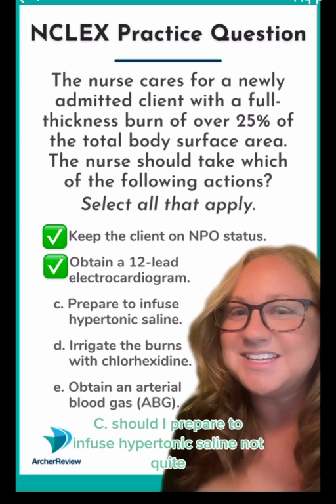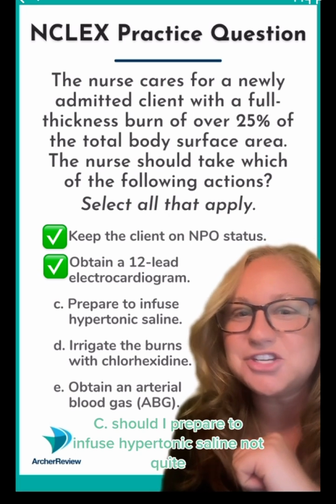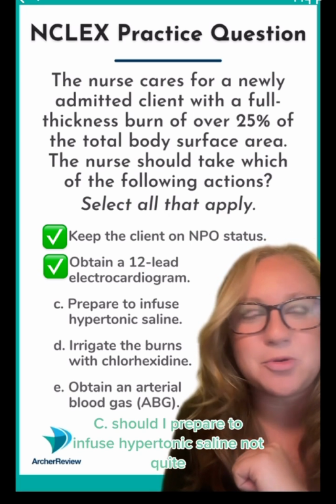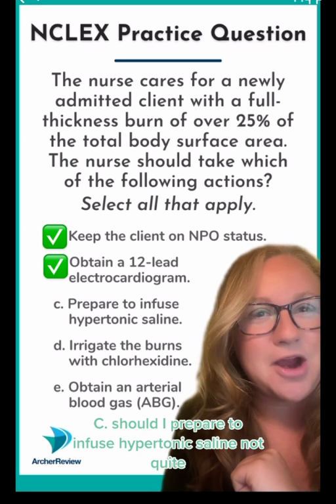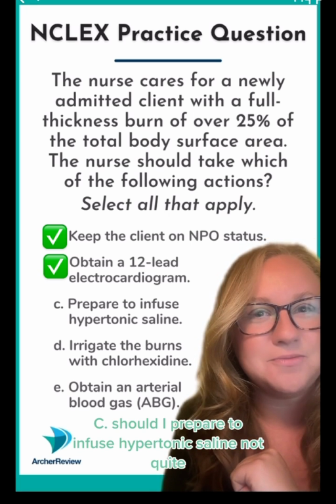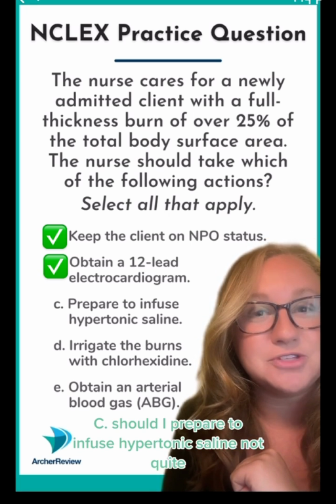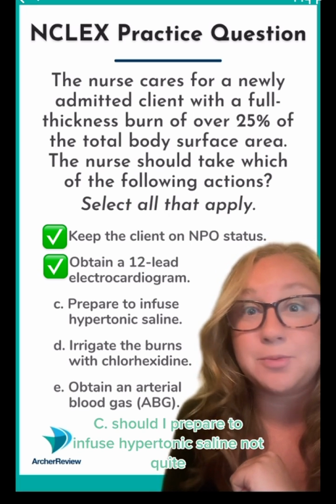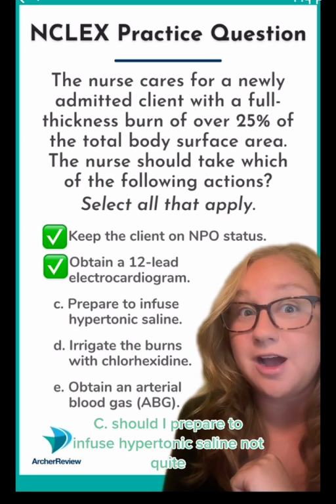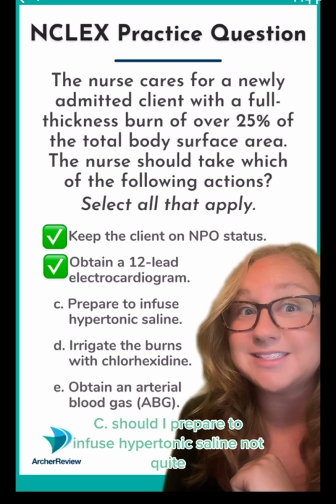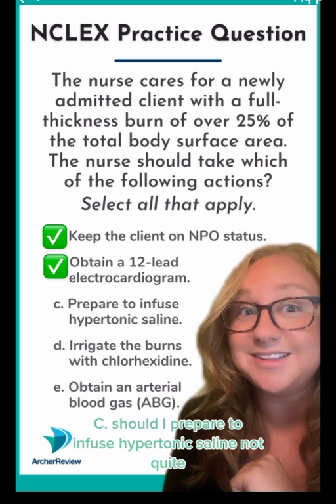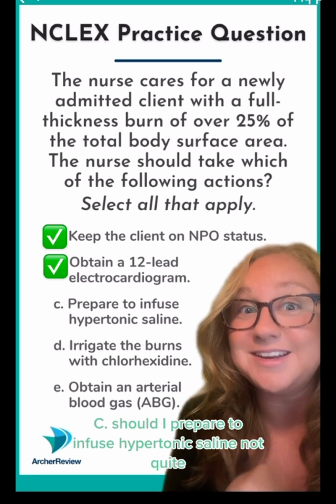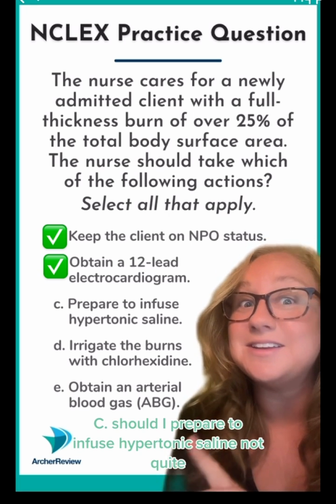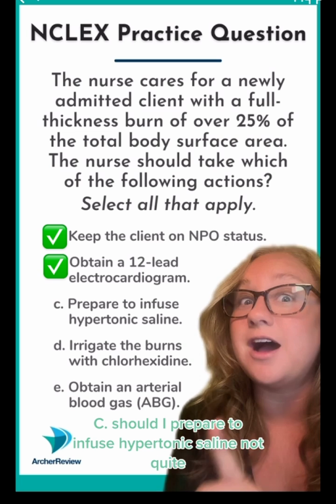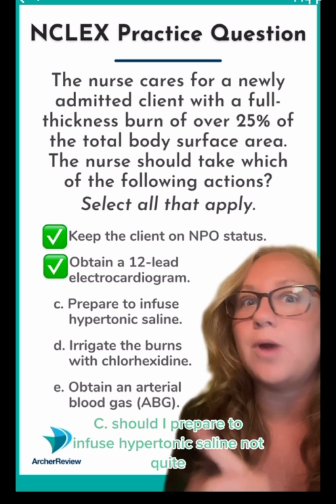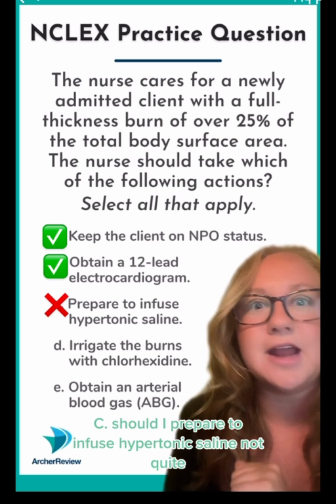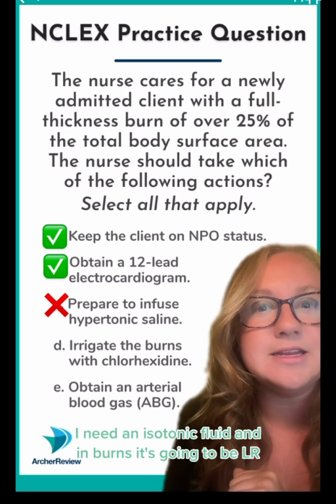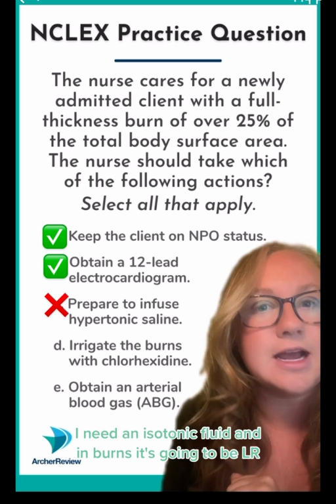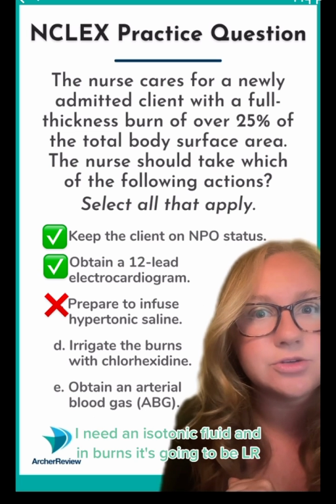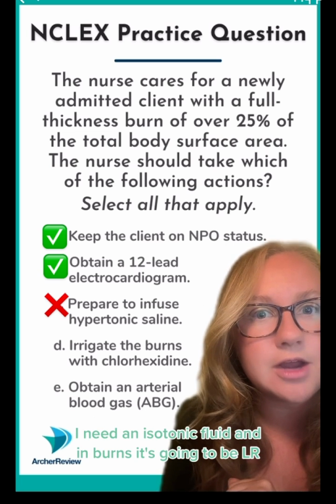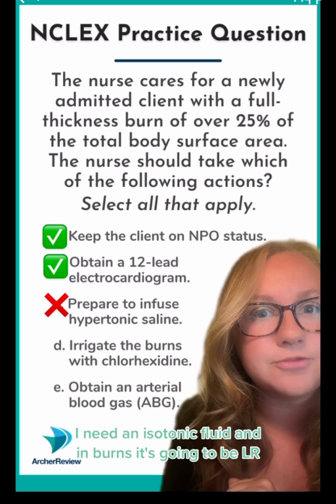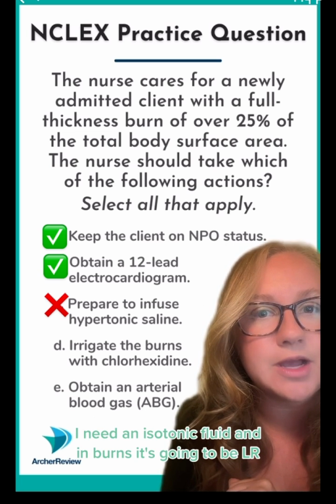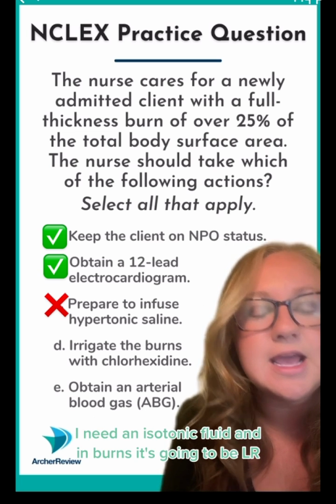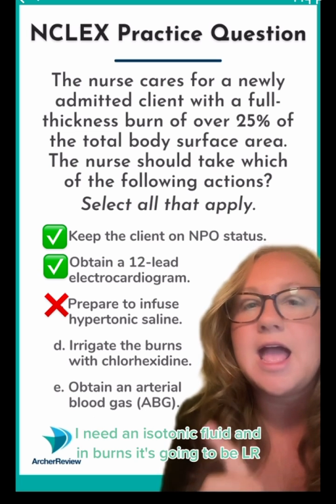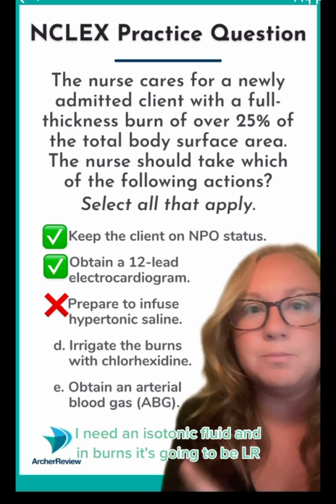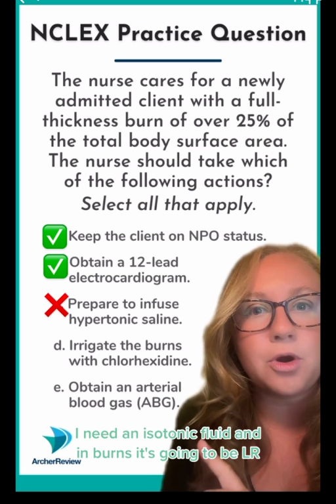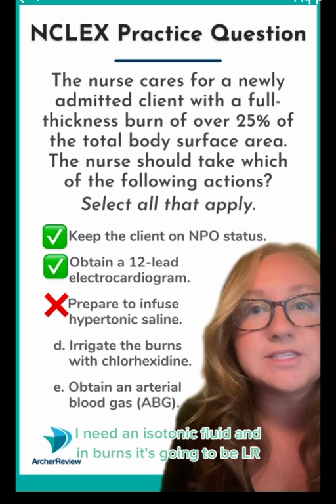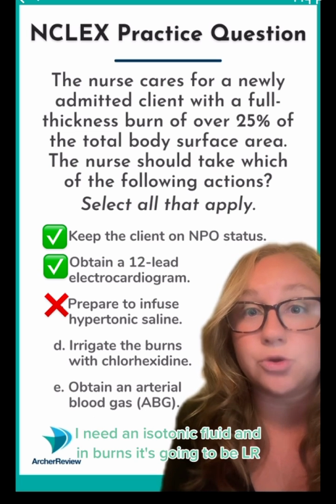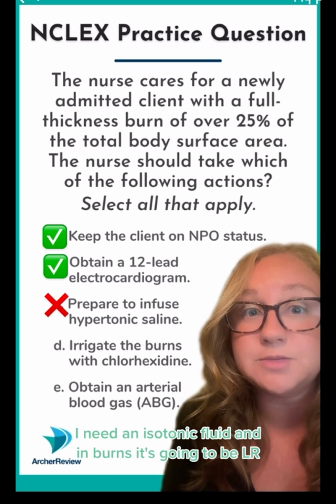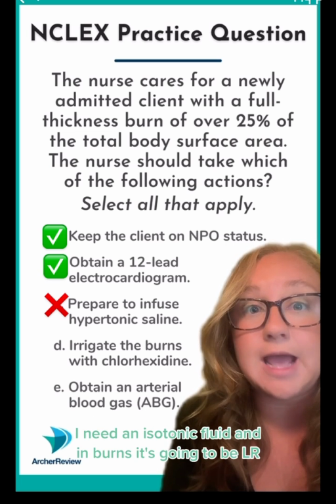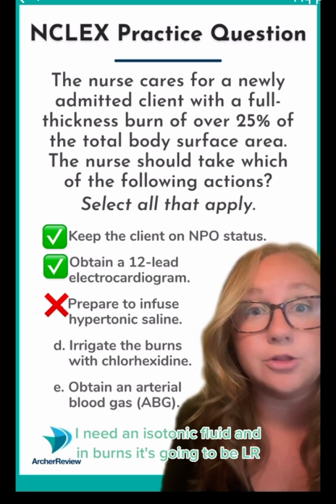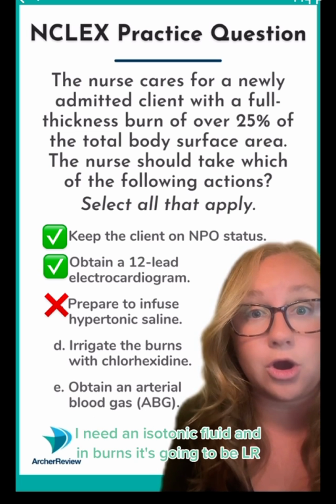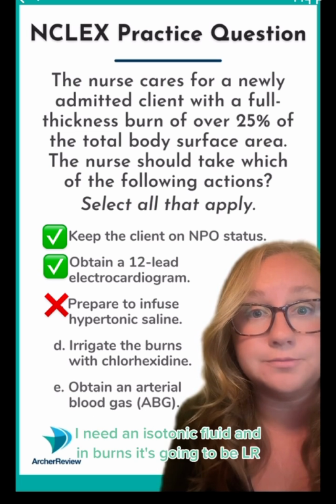C: should I prepare to infuse hypertonic saline? Not quite. I need an isotonic fluid, and in burns it's going to be LR — lactated Ringer's.